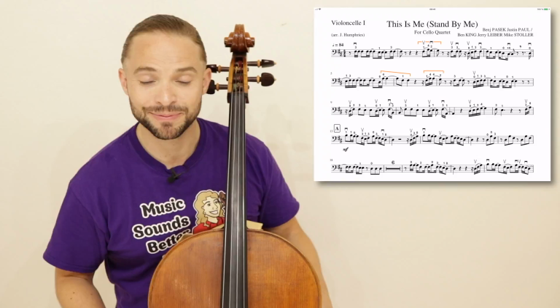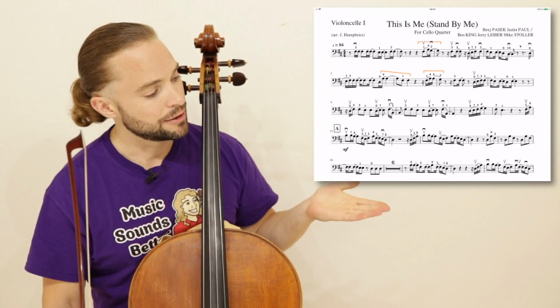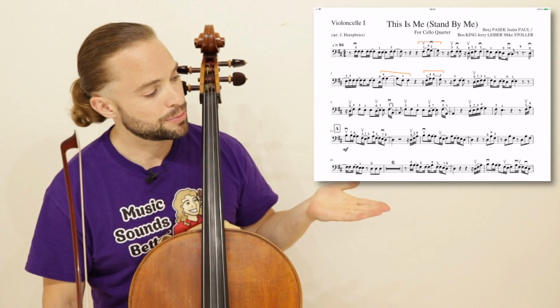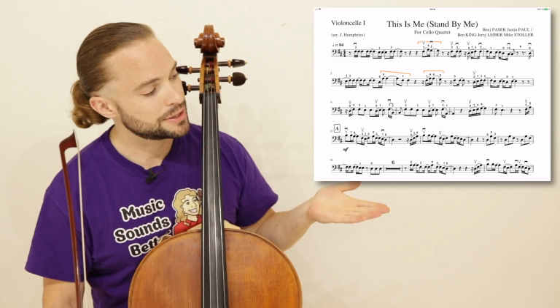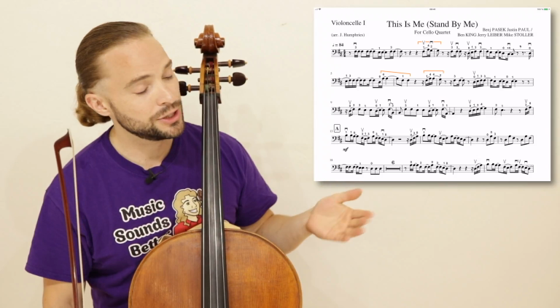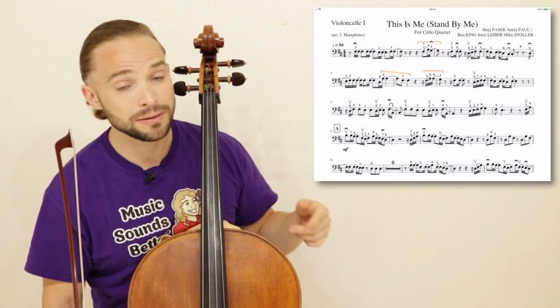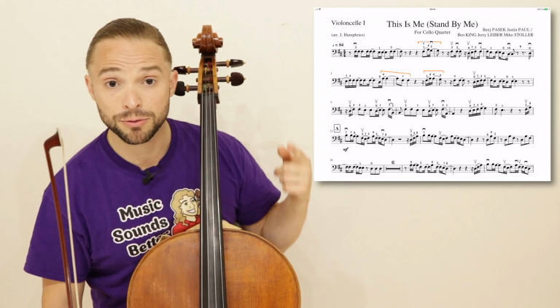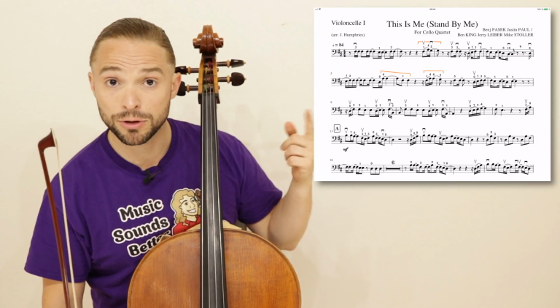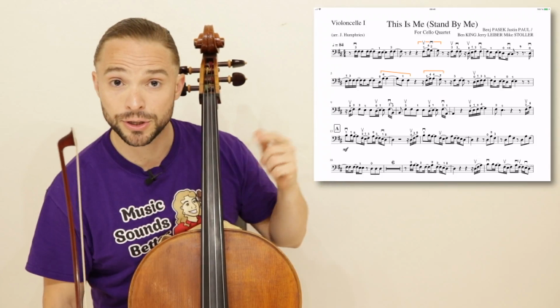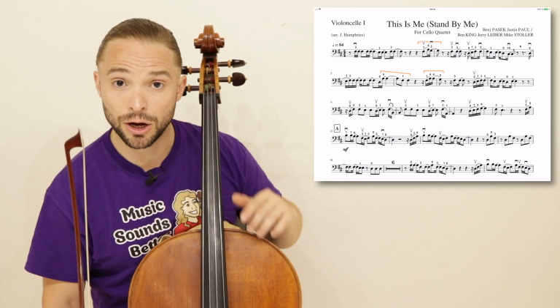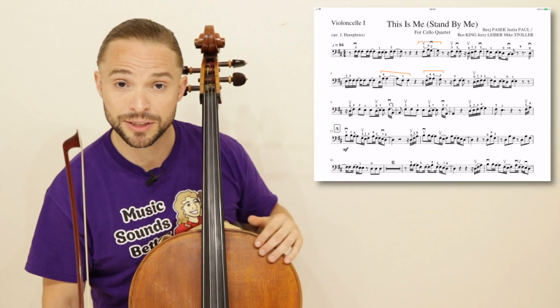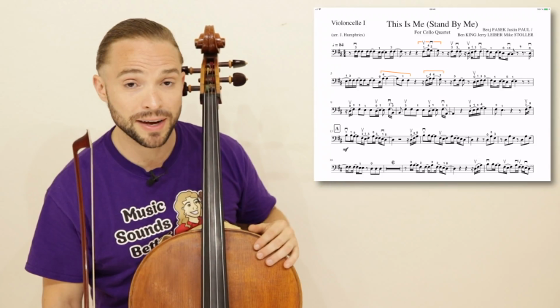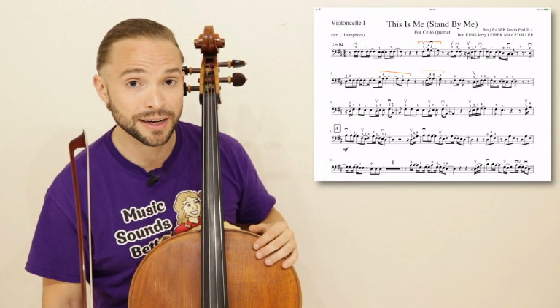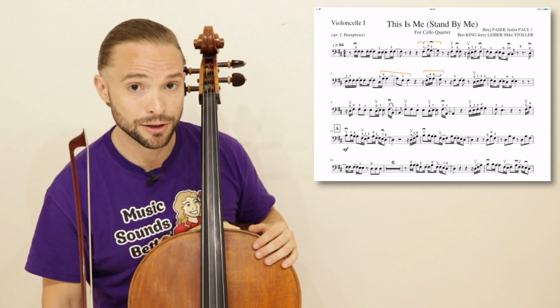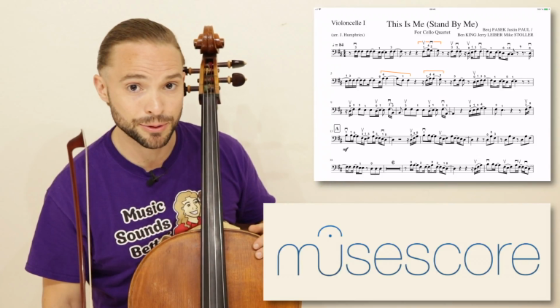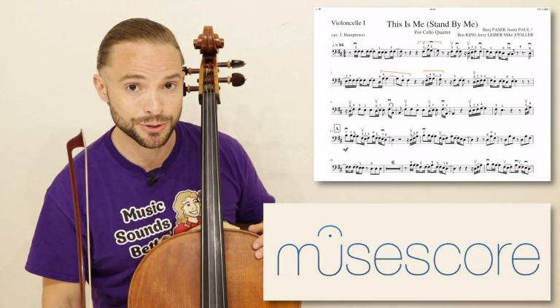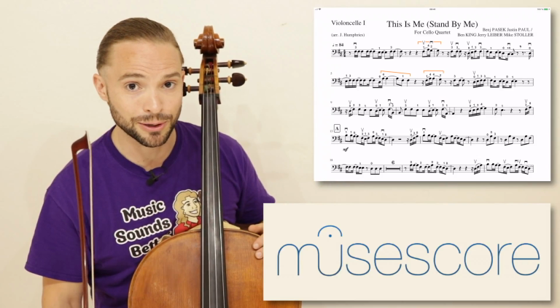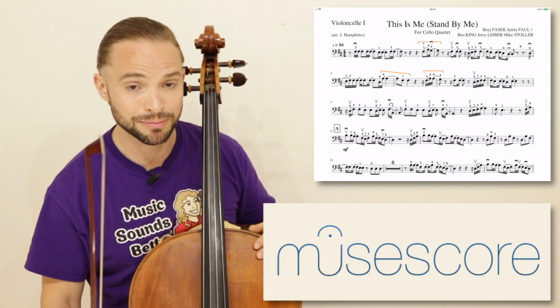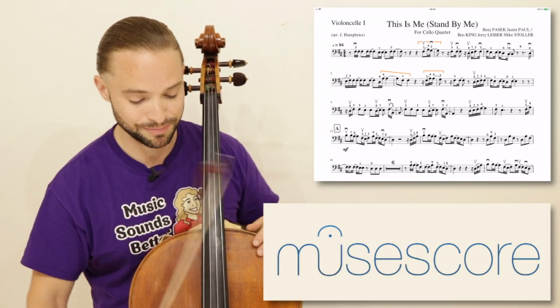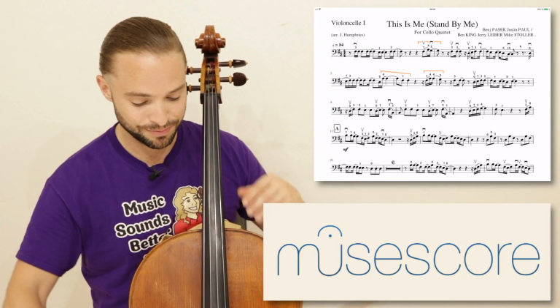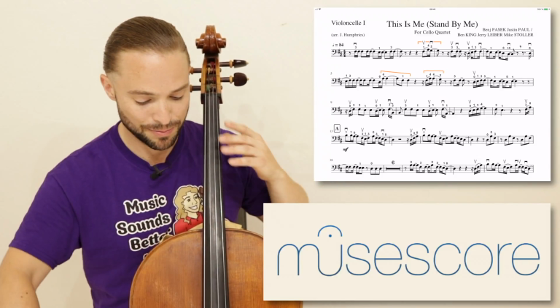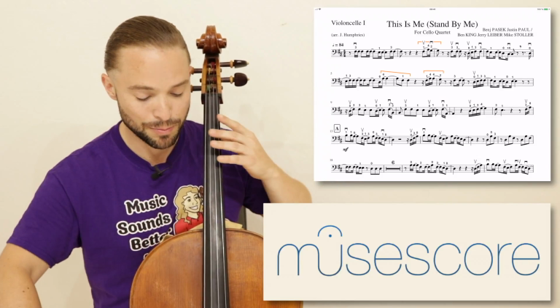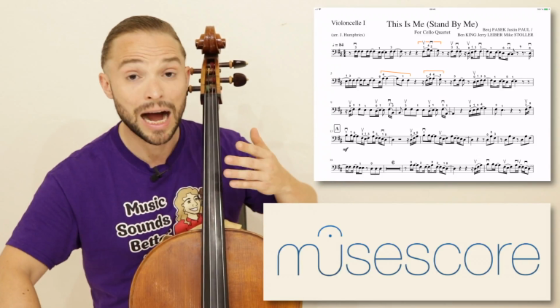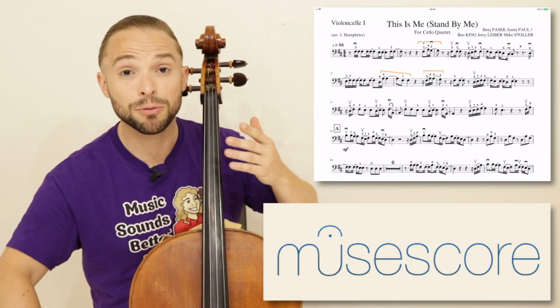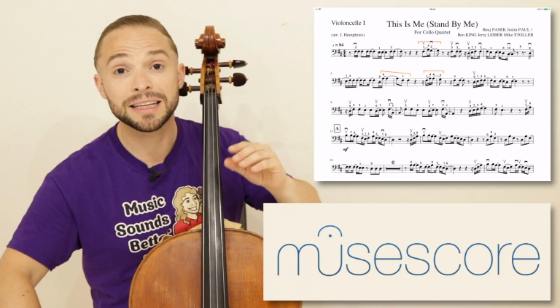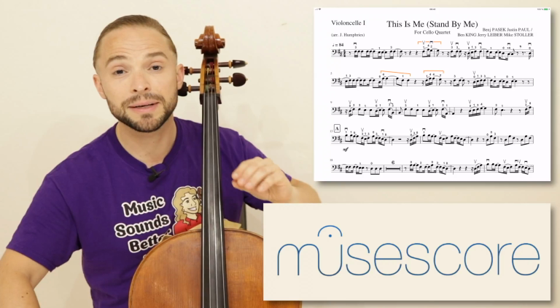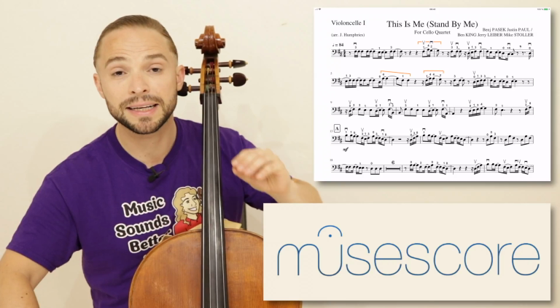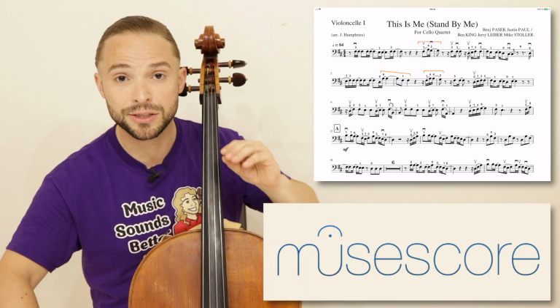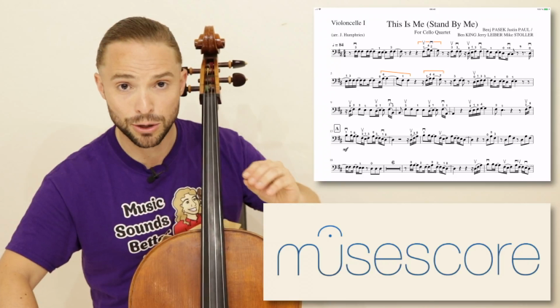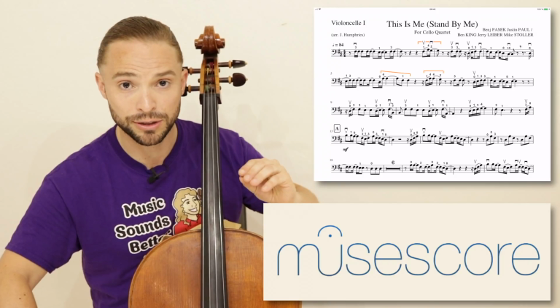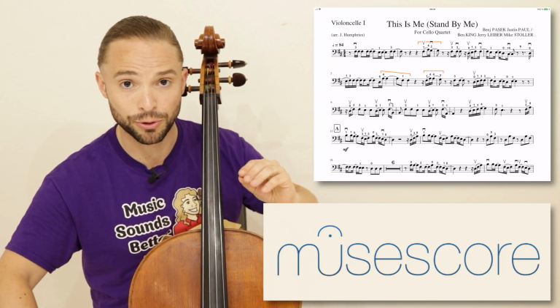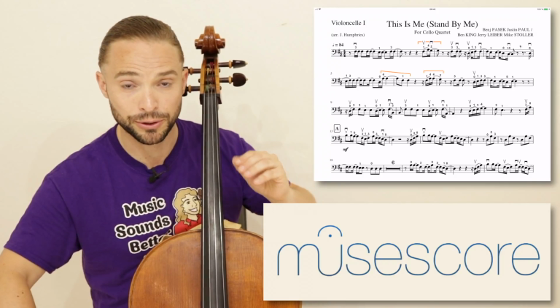There's your partition. Of course, you can always find that on MuseScore. I will play the beginning slowly for you.